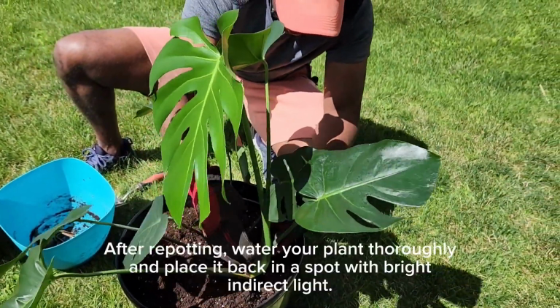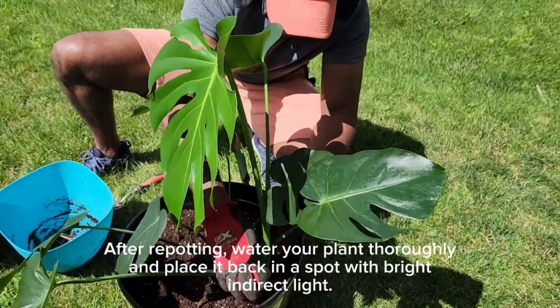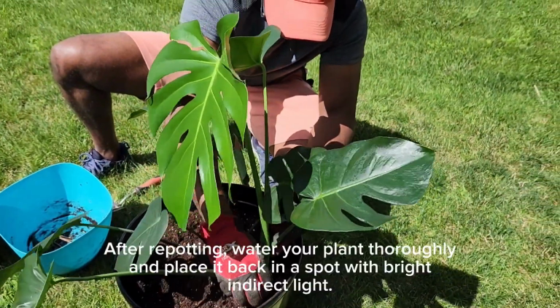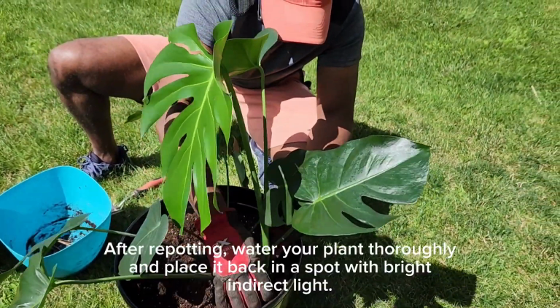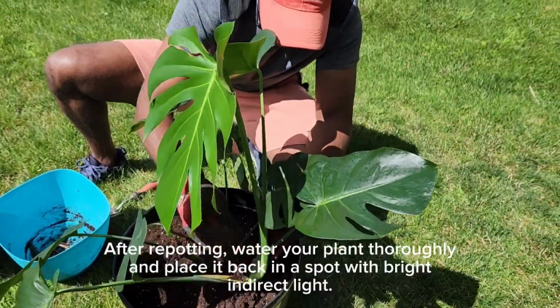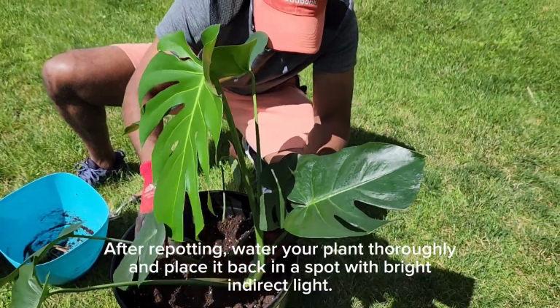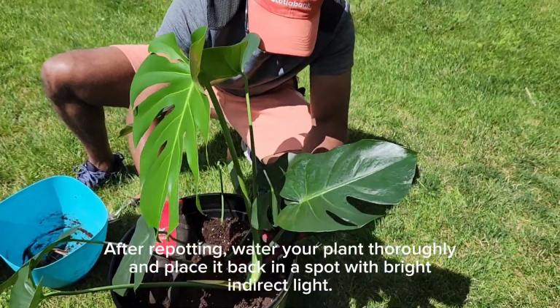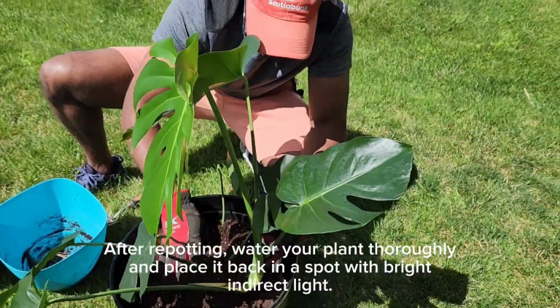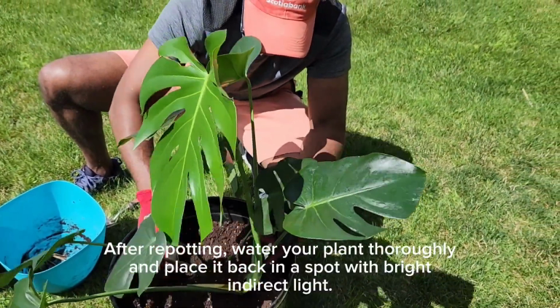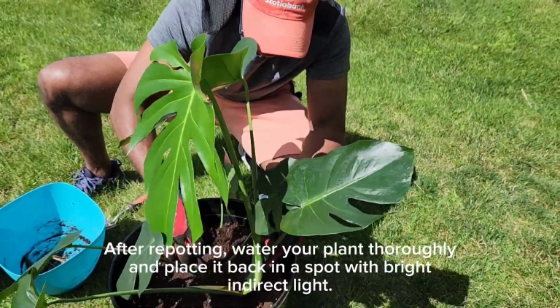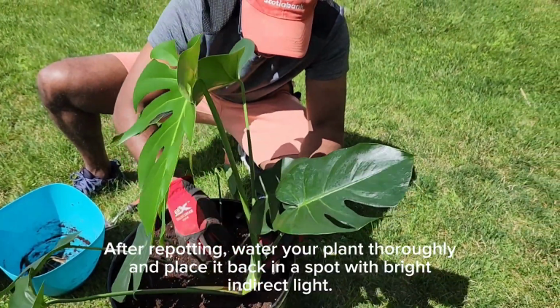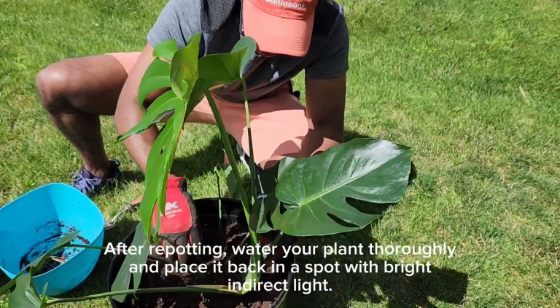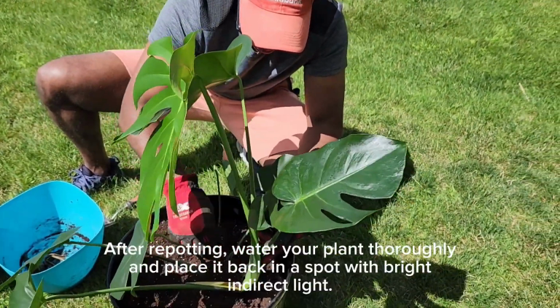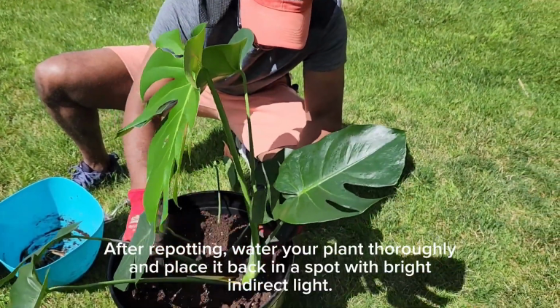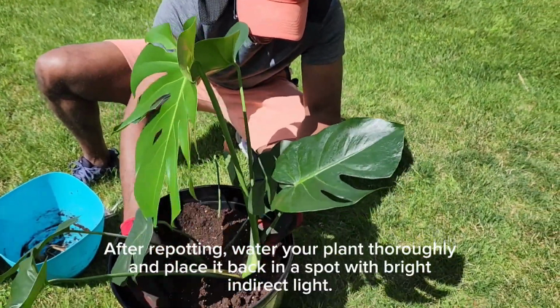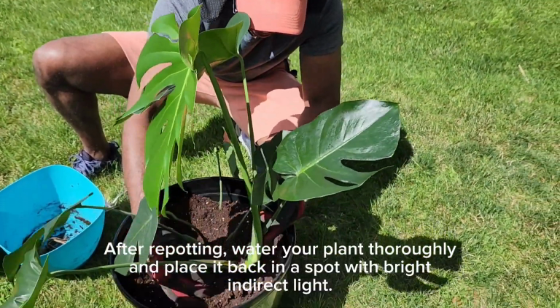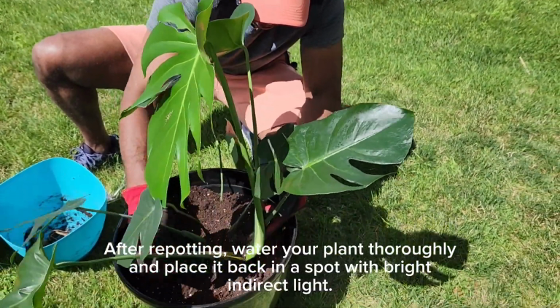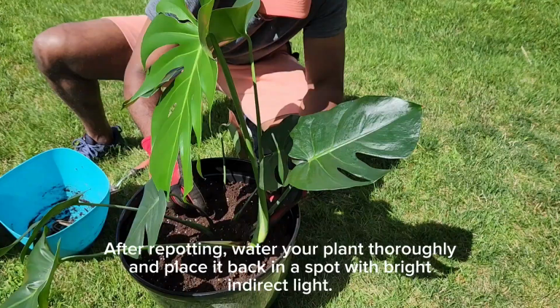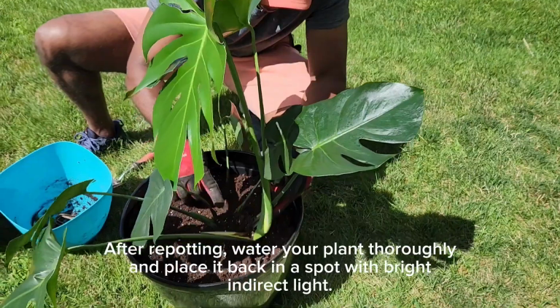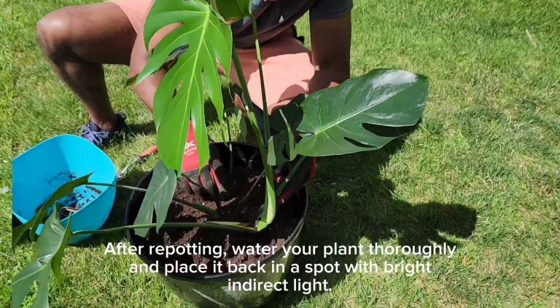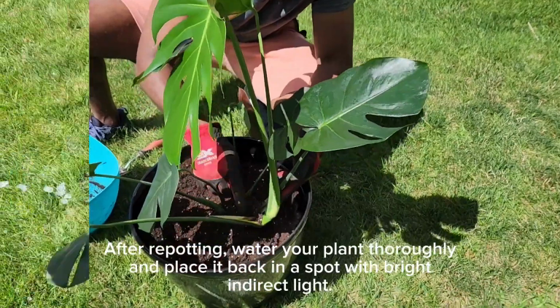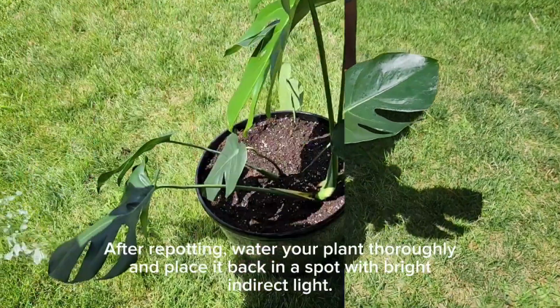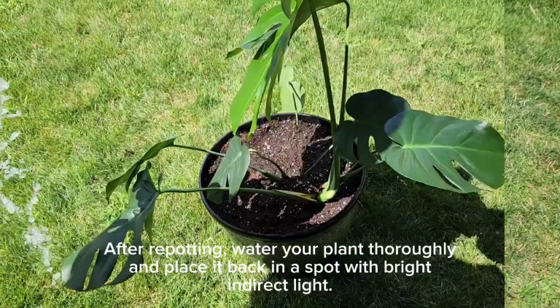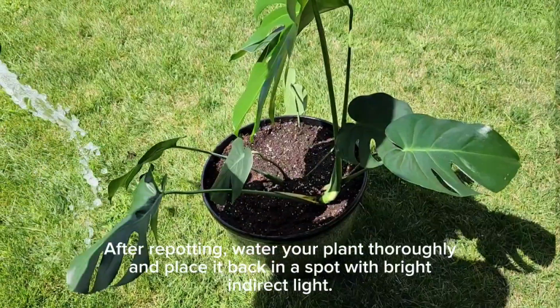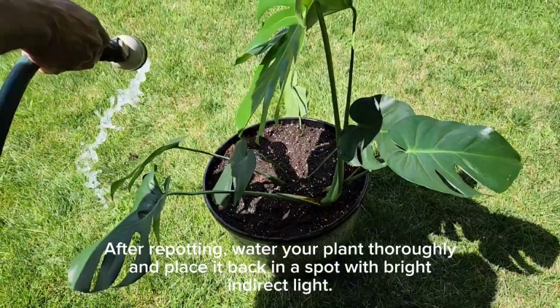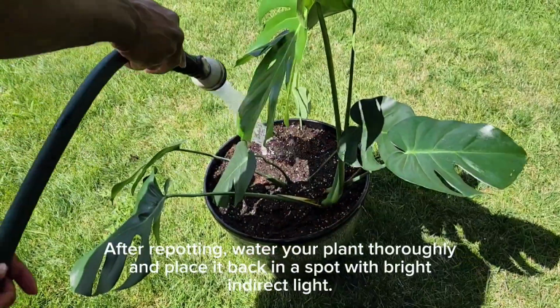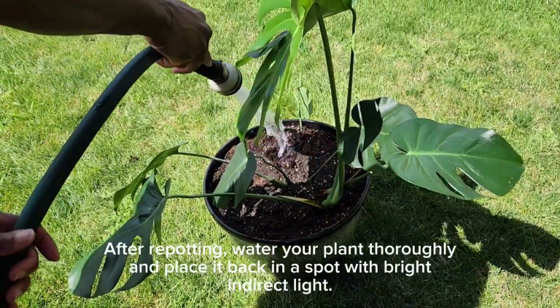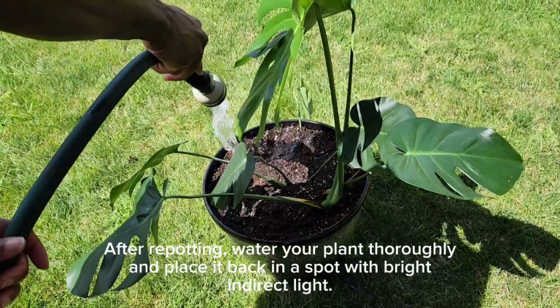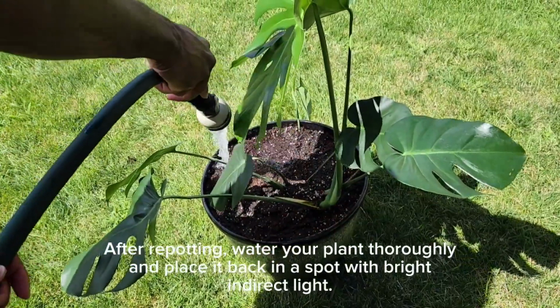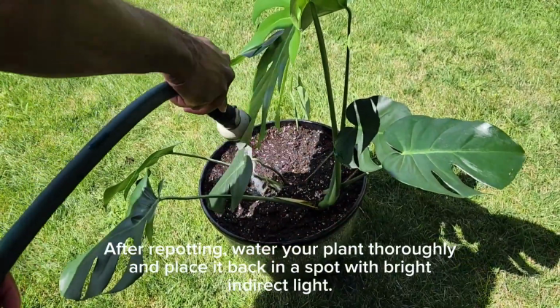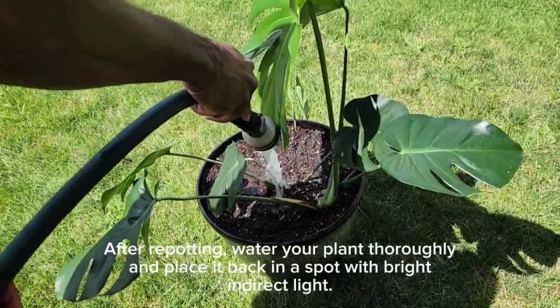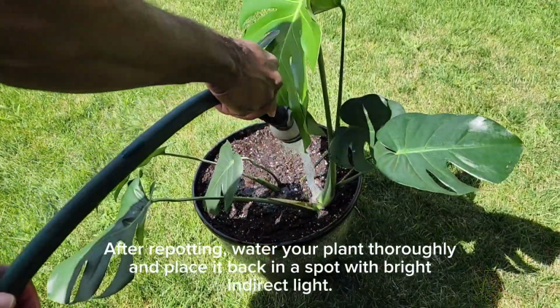After repotting, water your plant thoroughly and place it back in a spot with bright, indirect light.